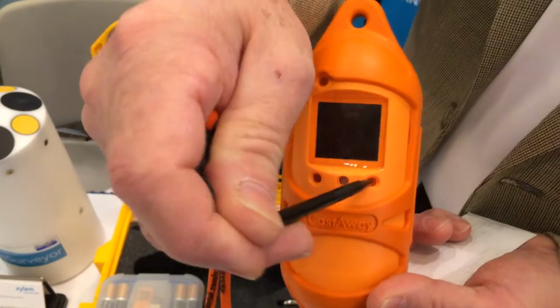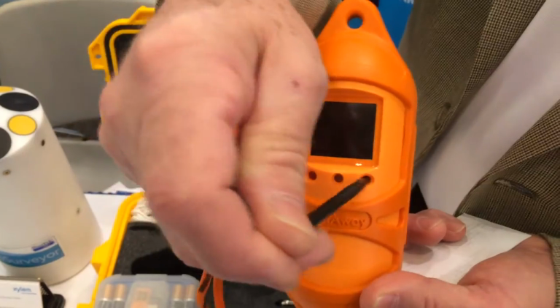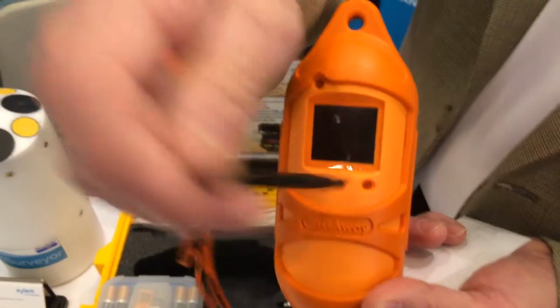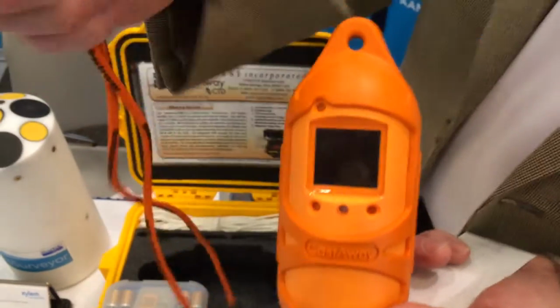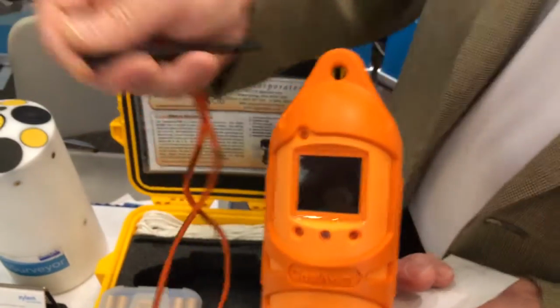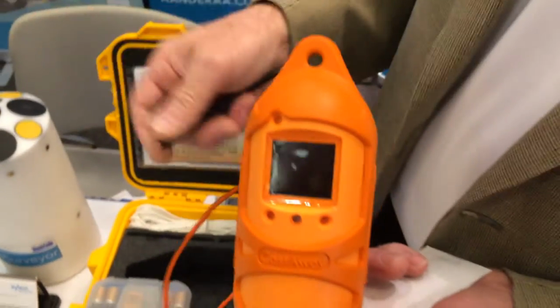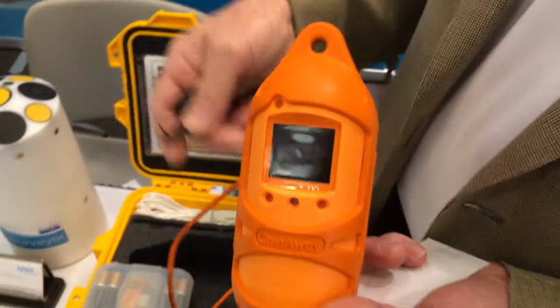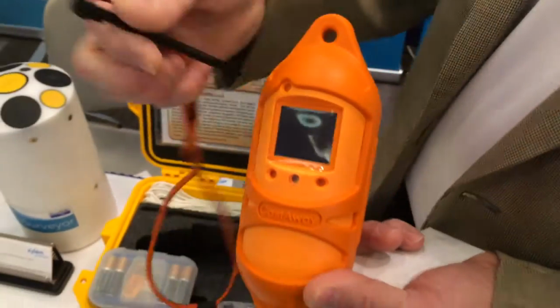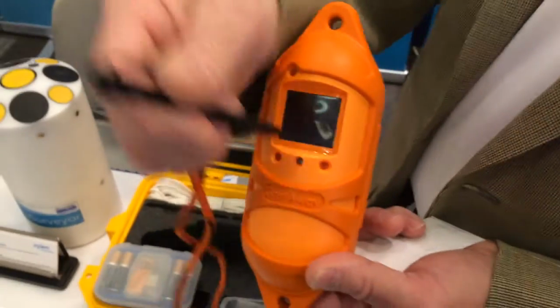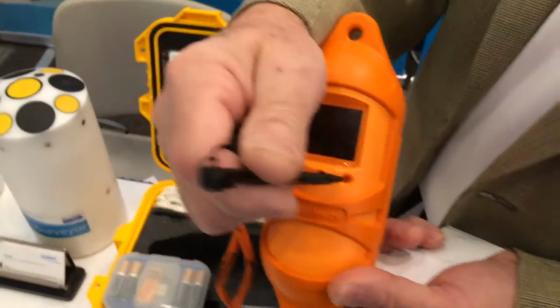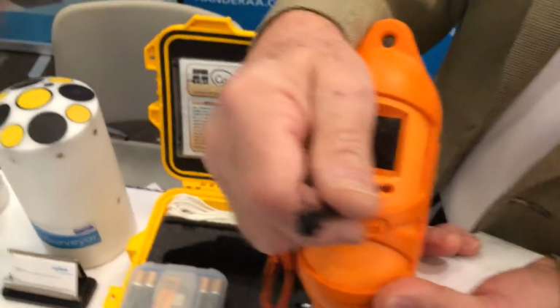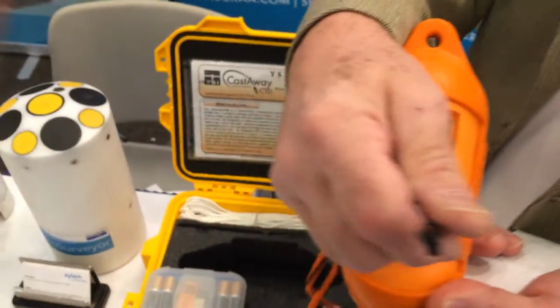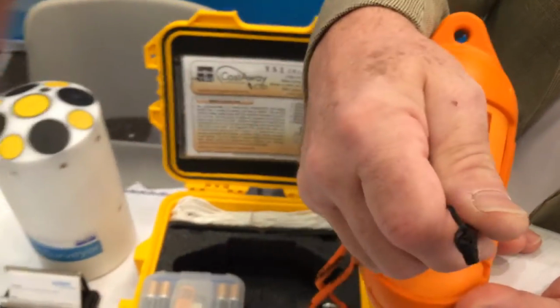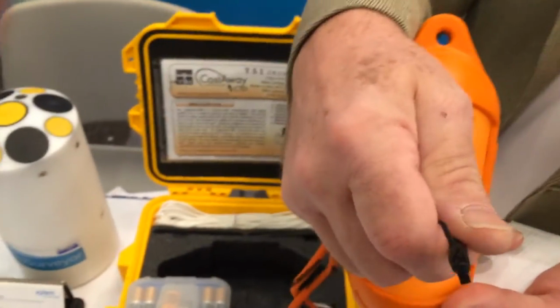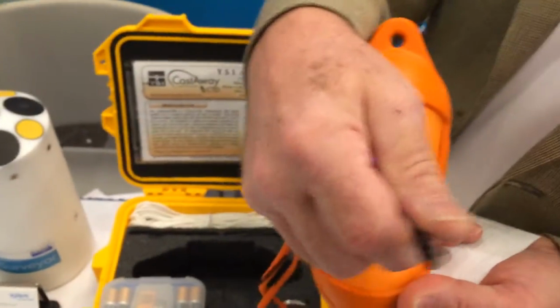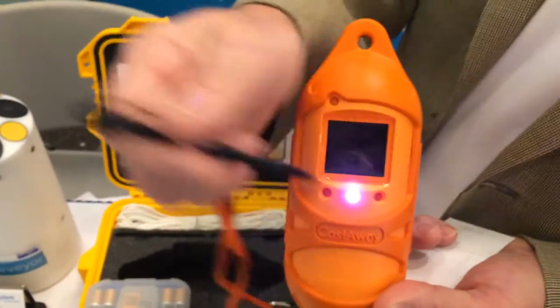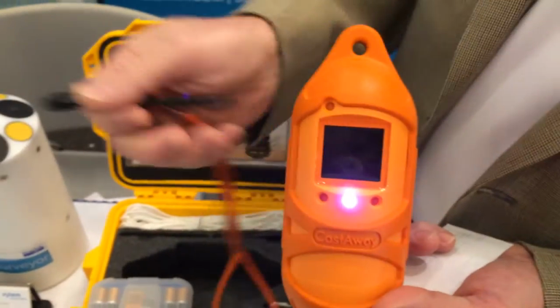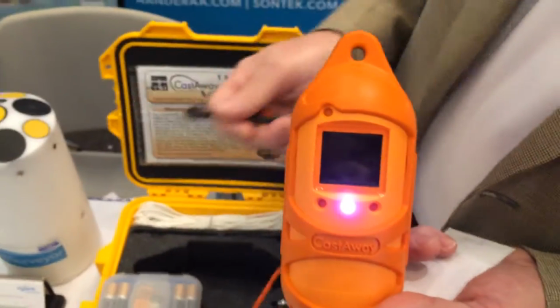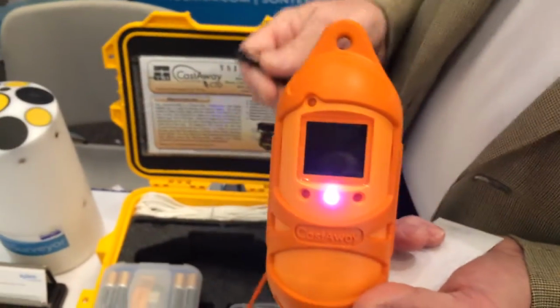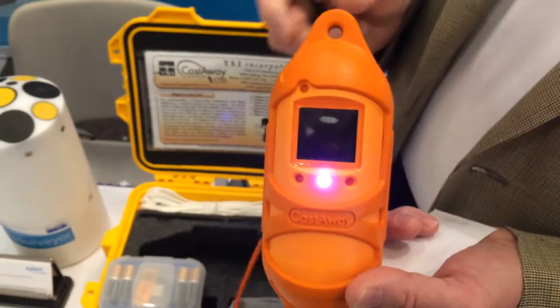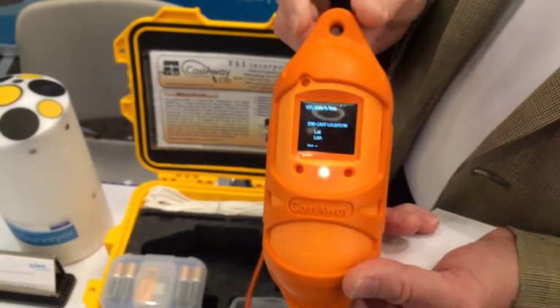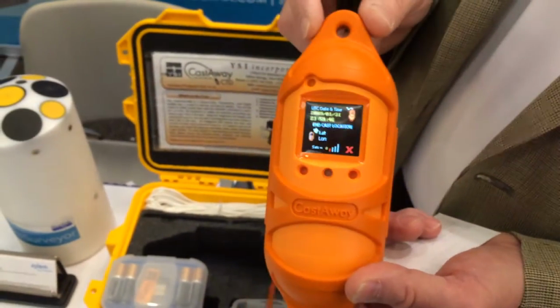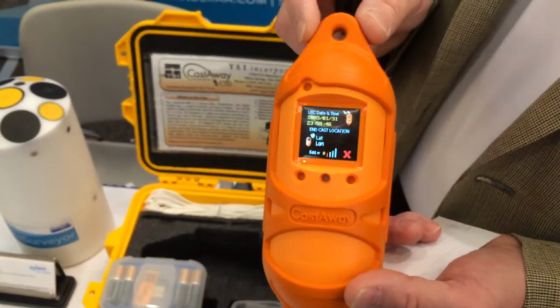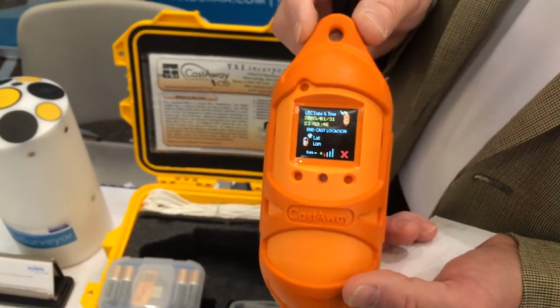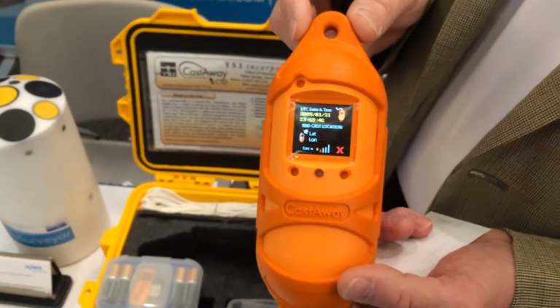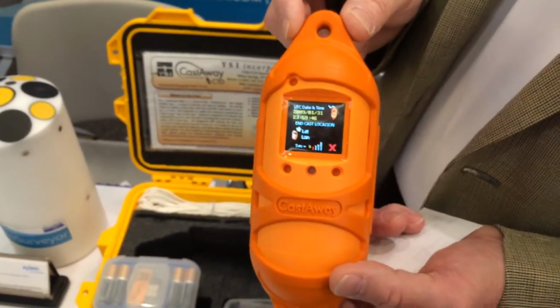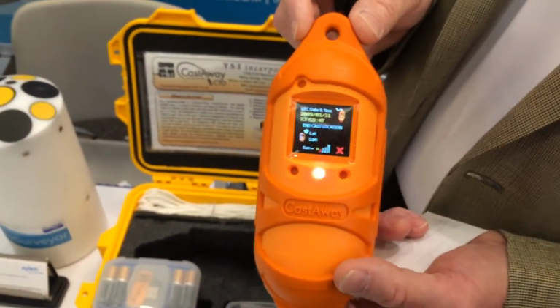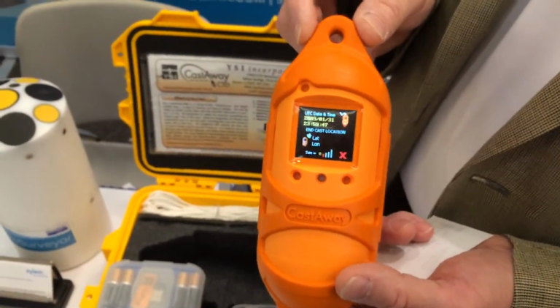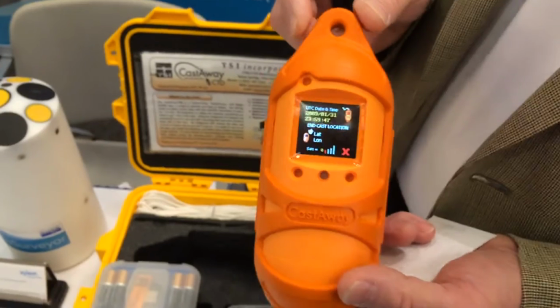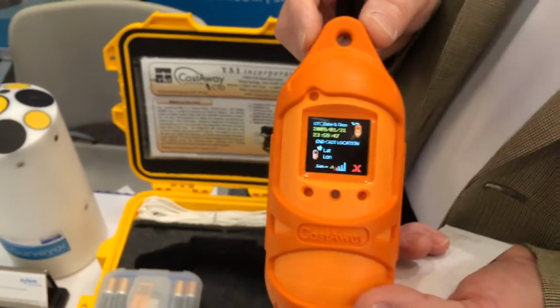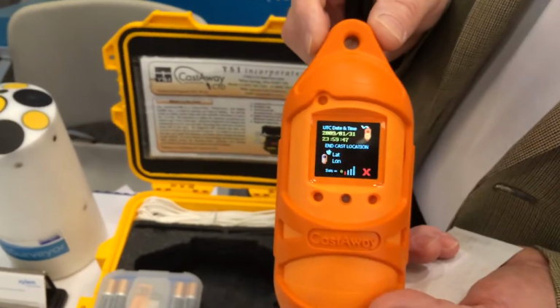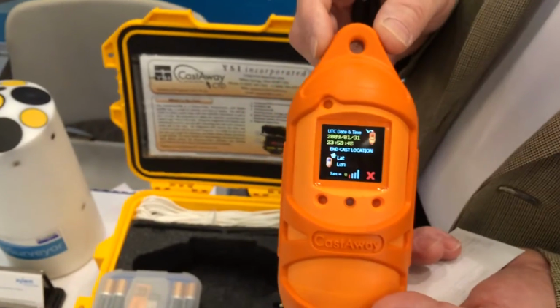At a drop rate of about a meter per second, that gives you a resolution of about 20 centimeters — 20 centimeters resolution.